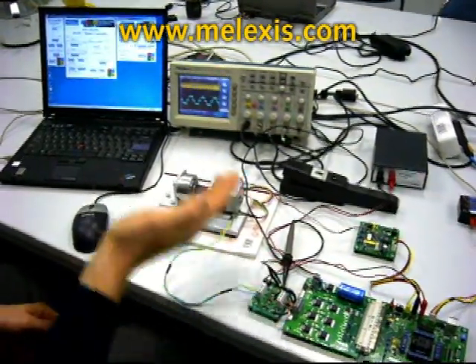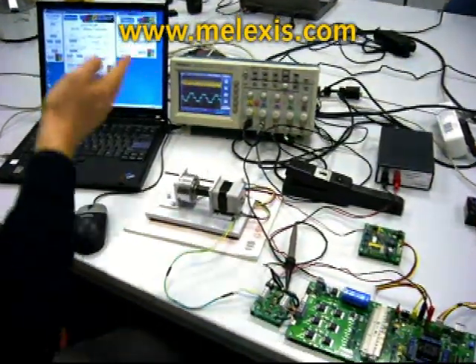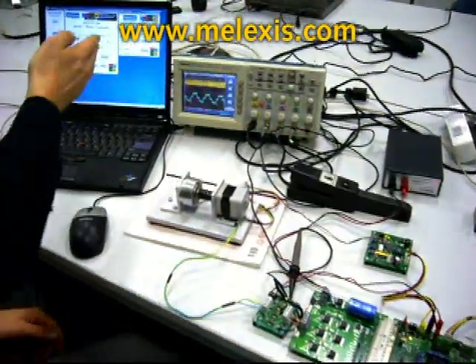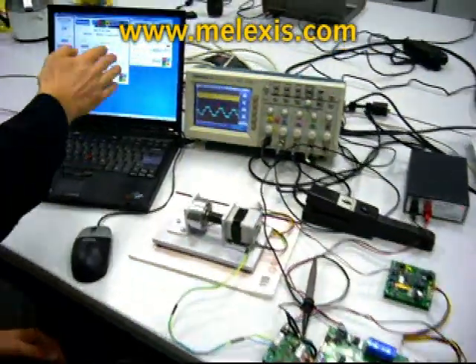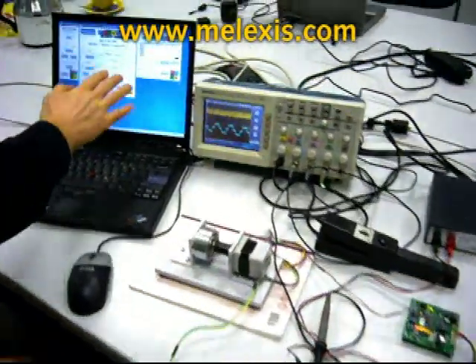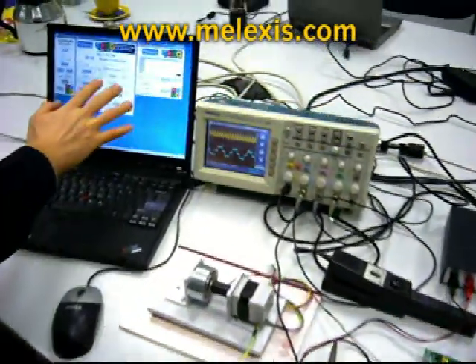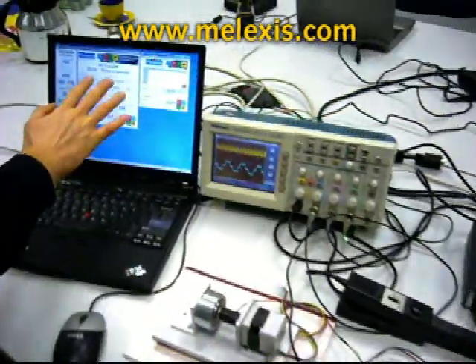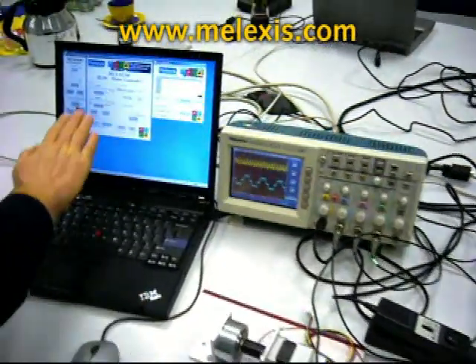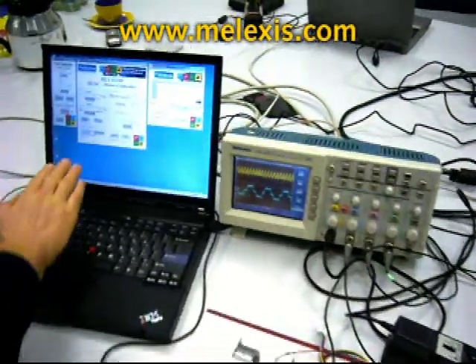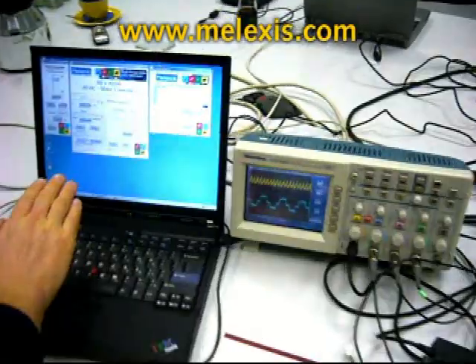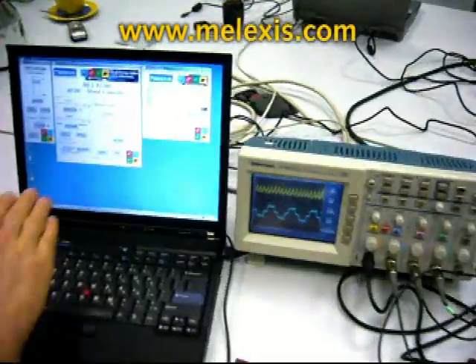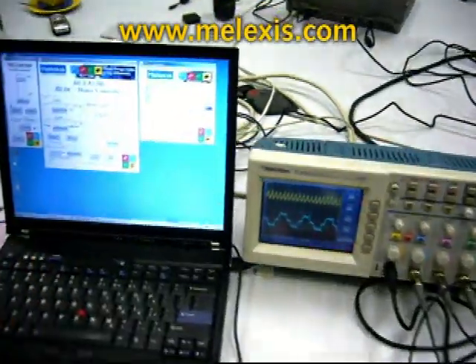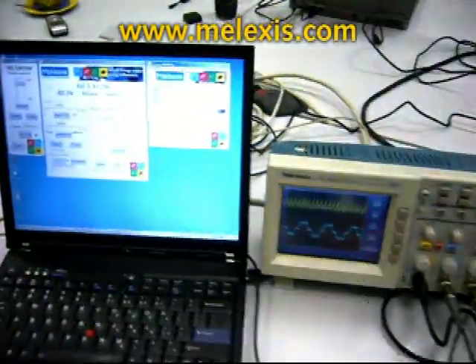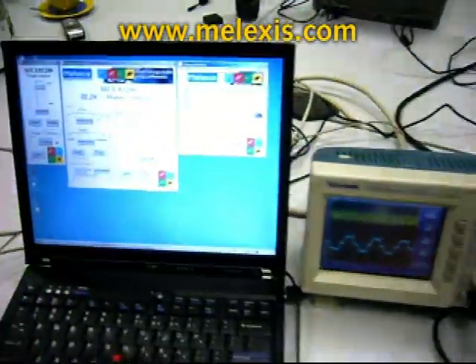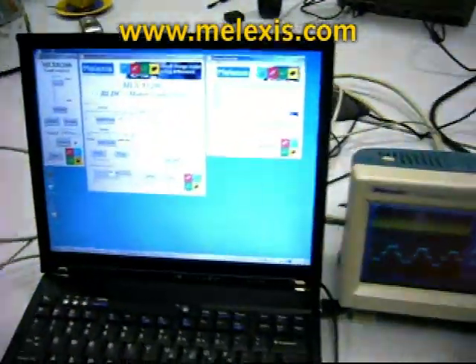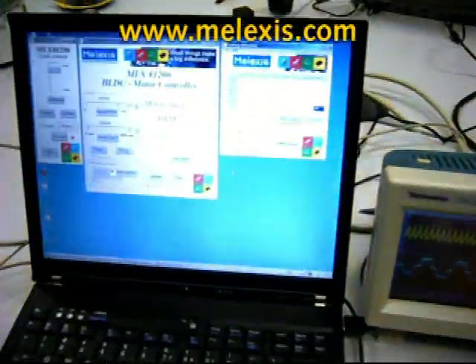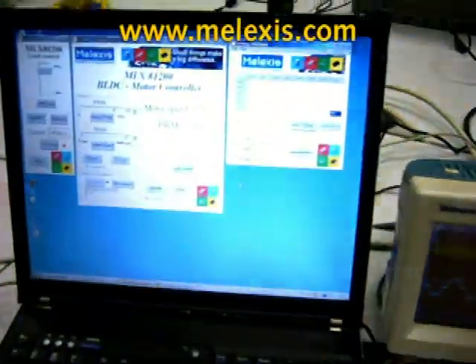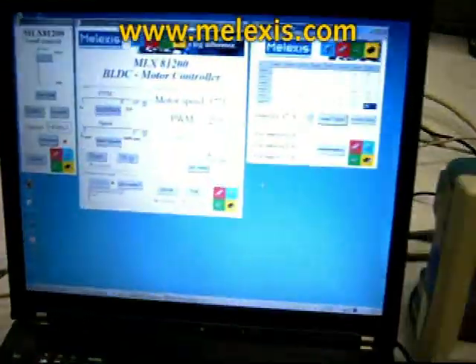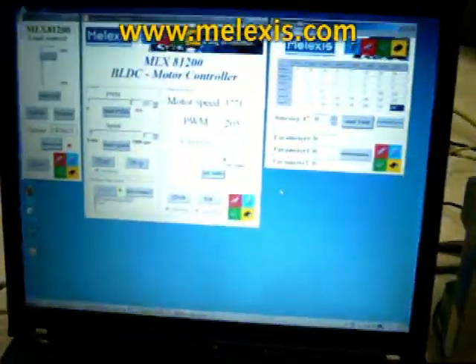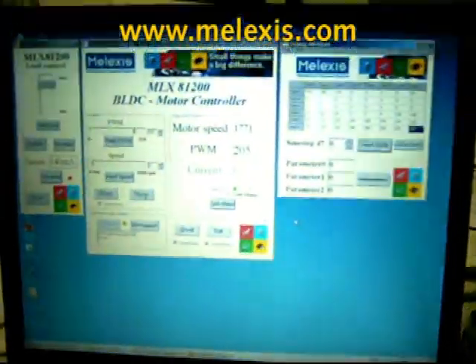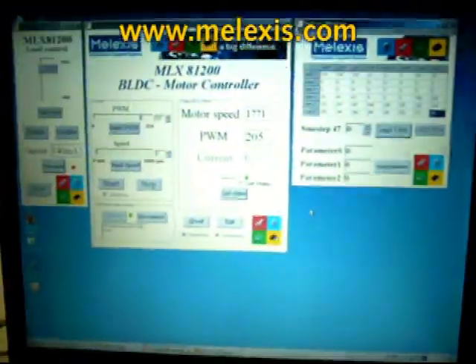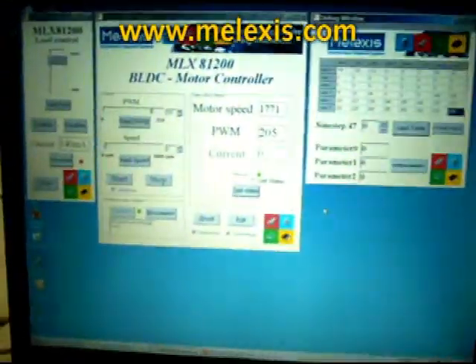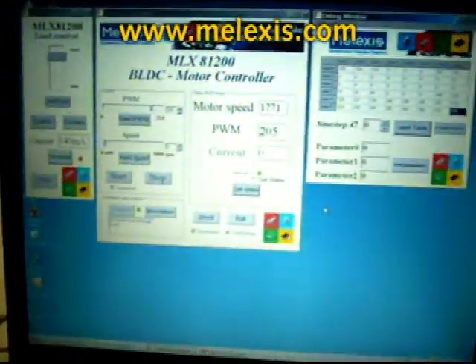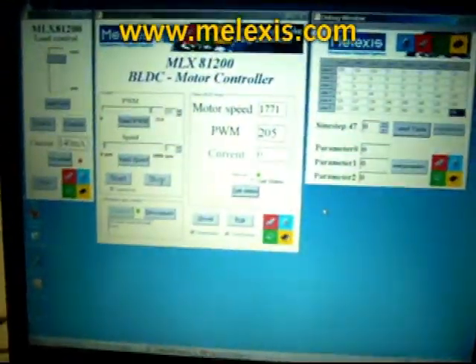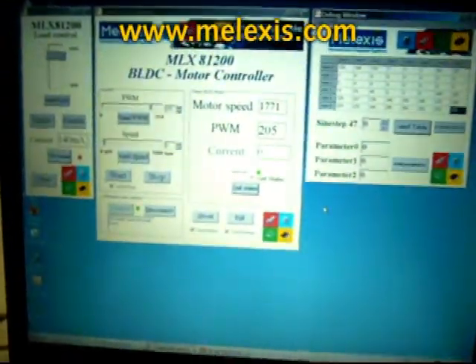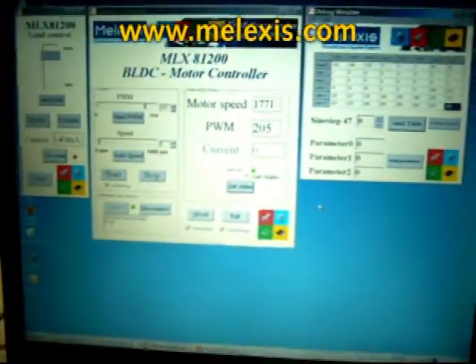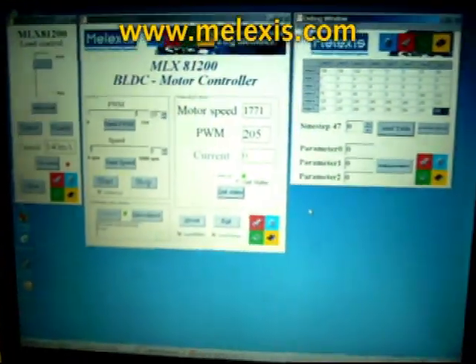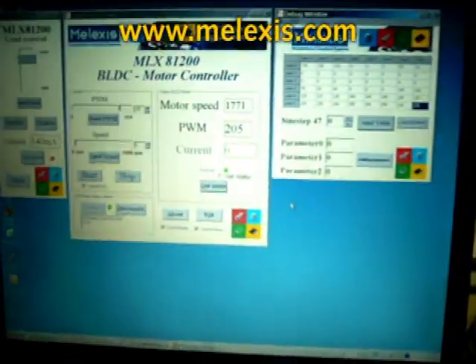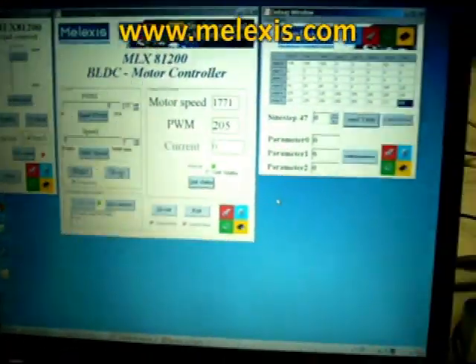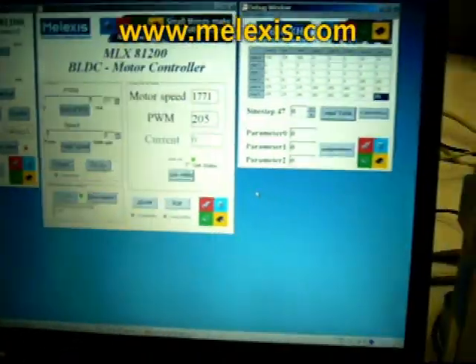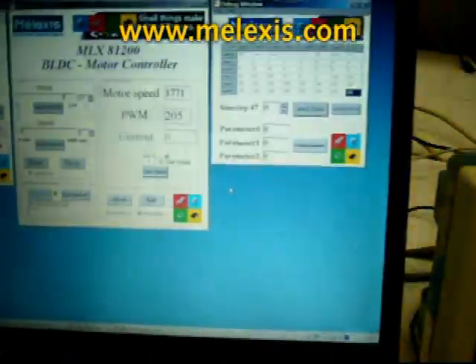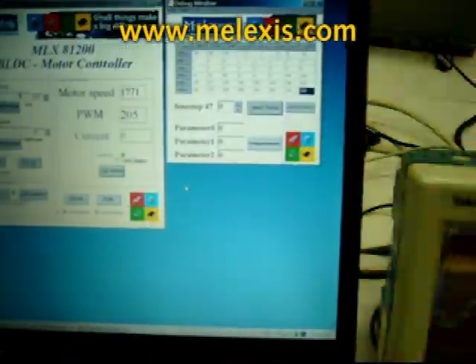This is the PC graphical user interface for setting parameters for the motor control.